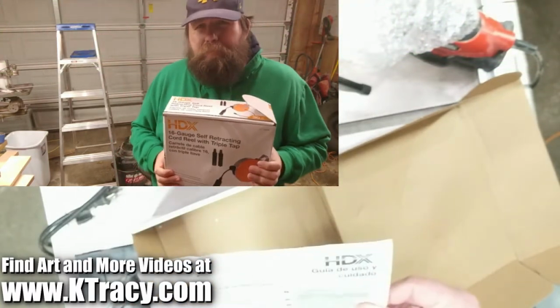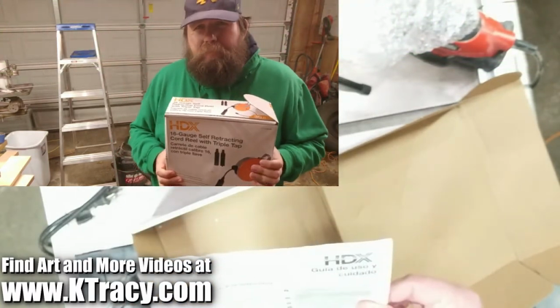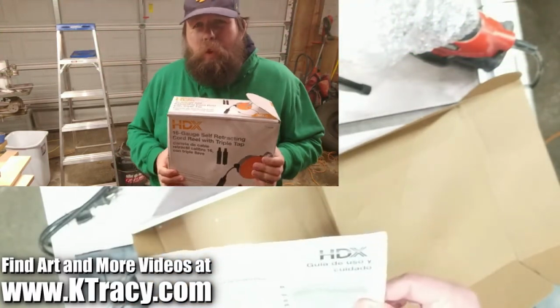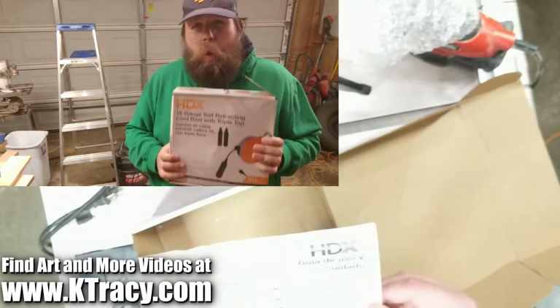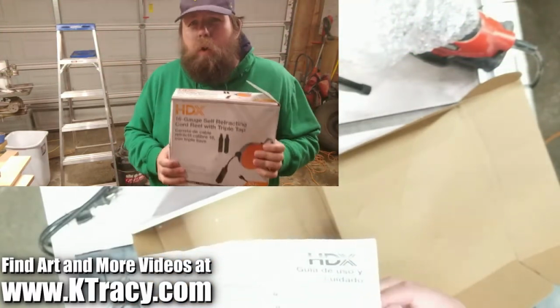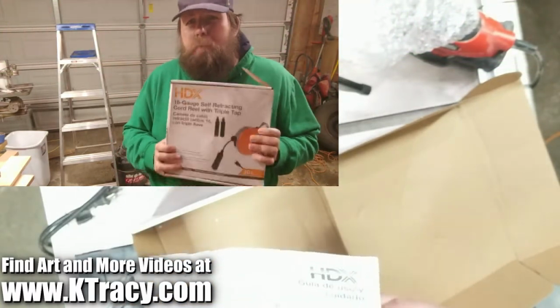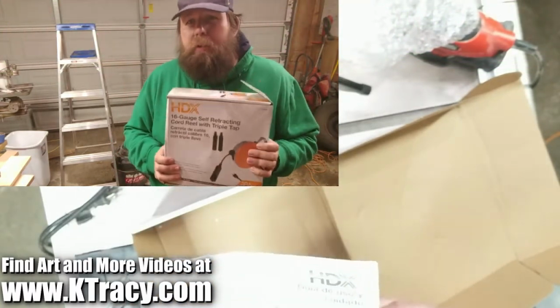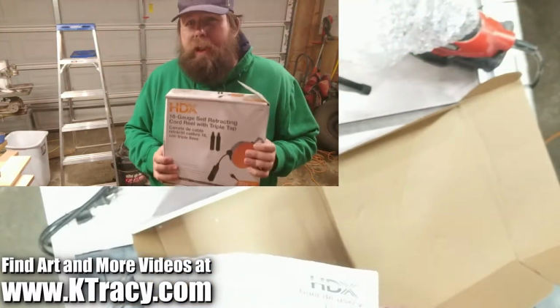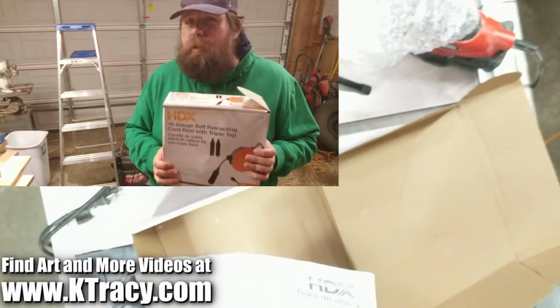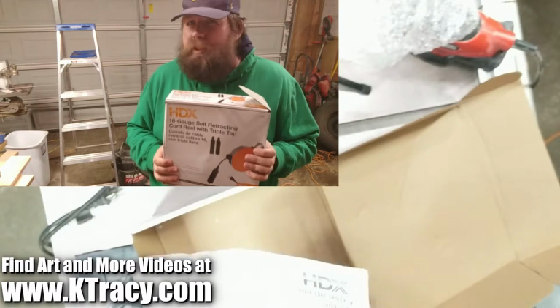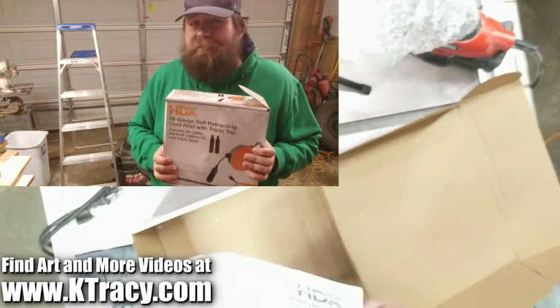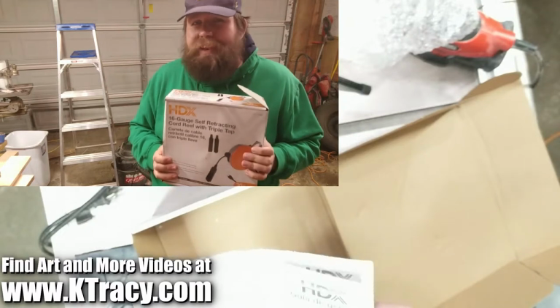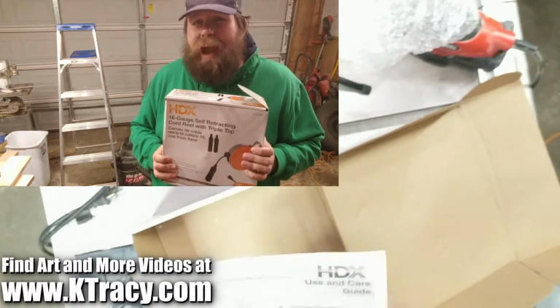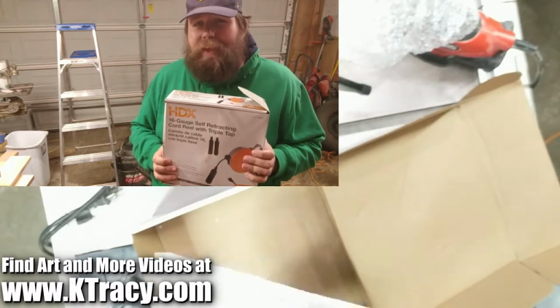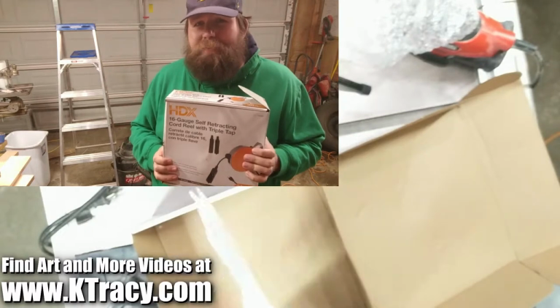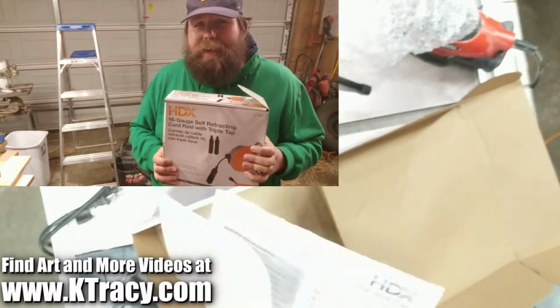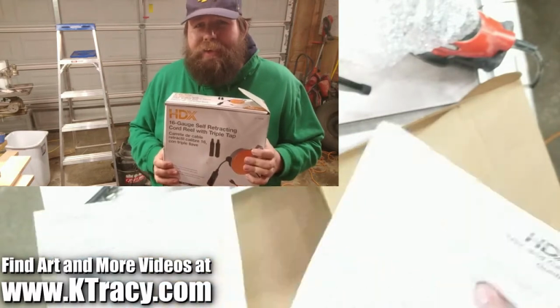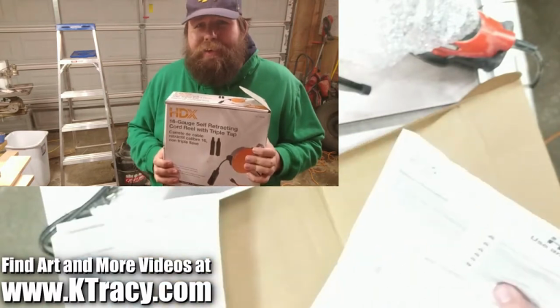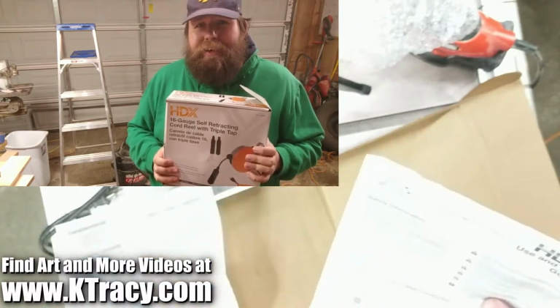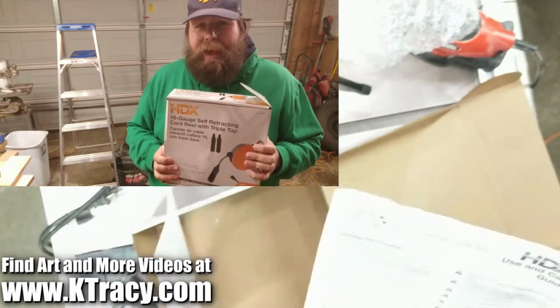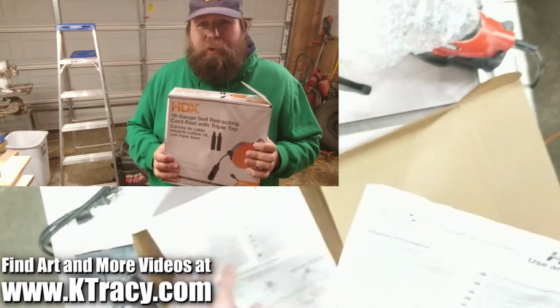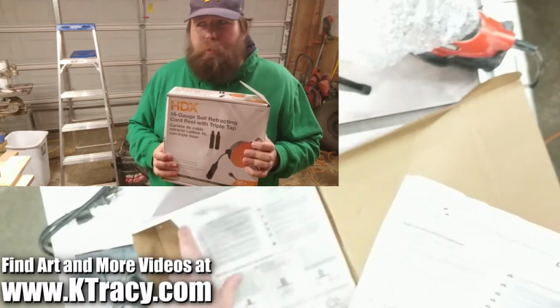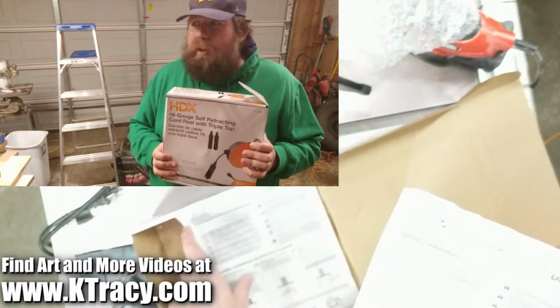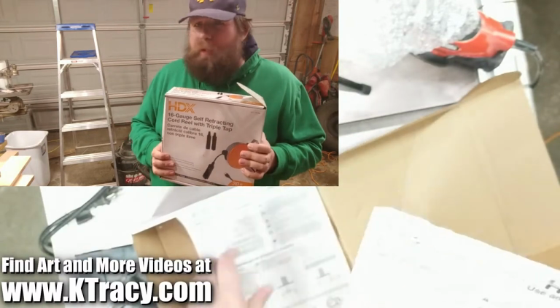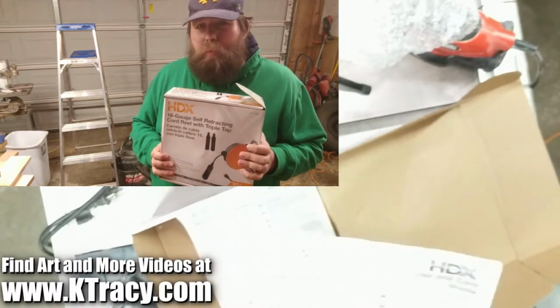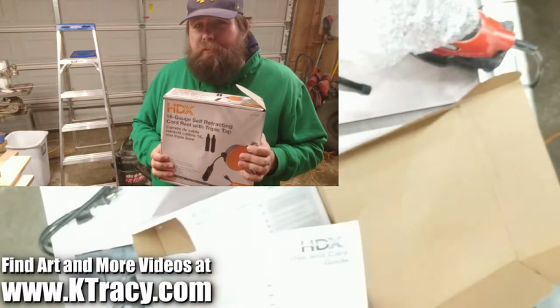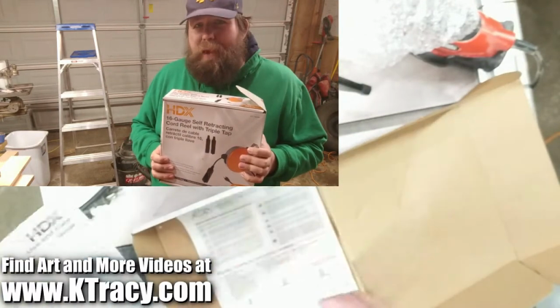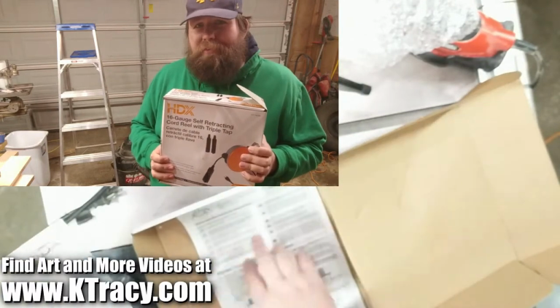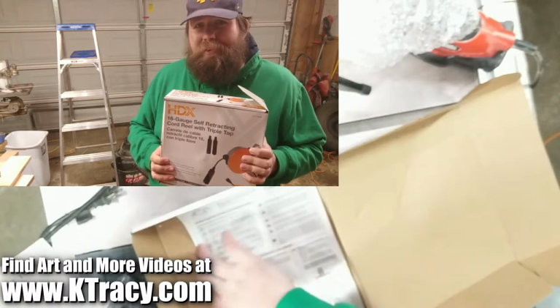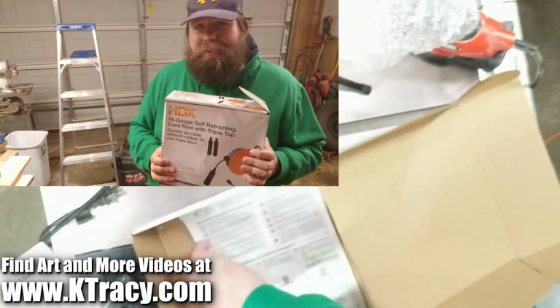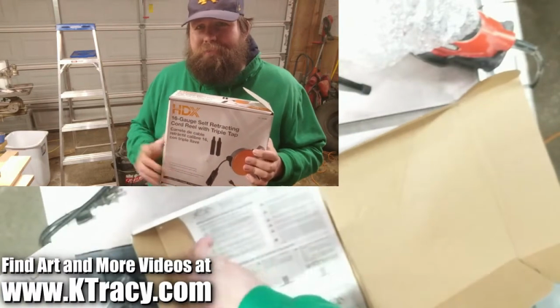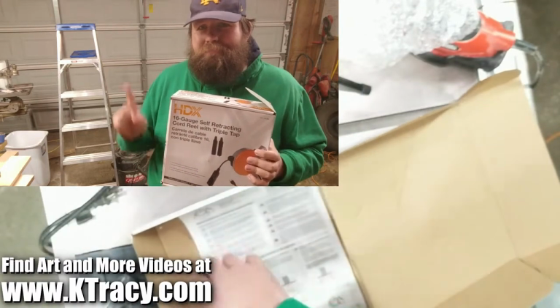This video was not sponsored by the Home Depot or their HDX brand — I feel like I have to say that for reasons.